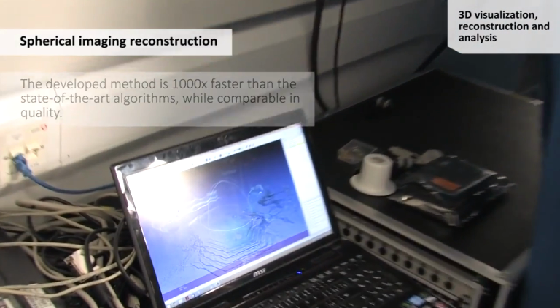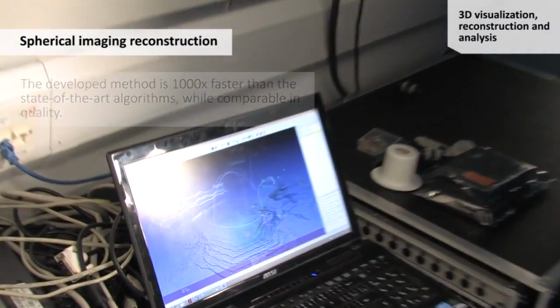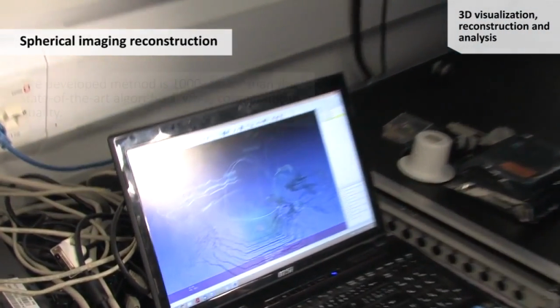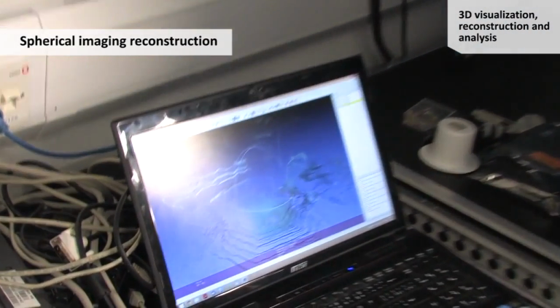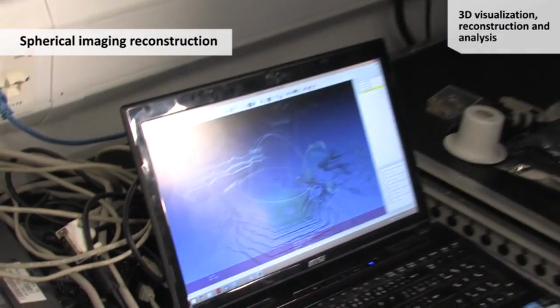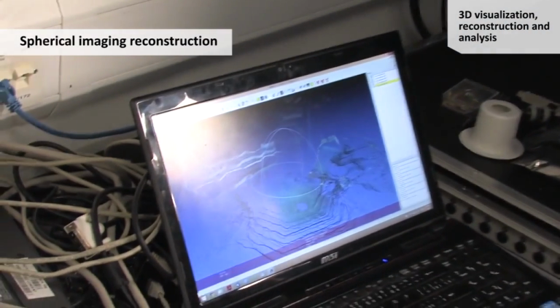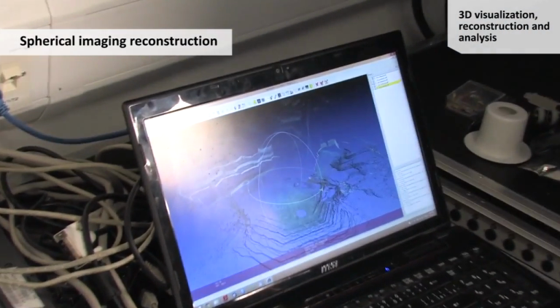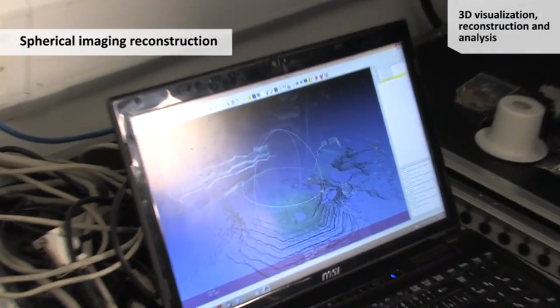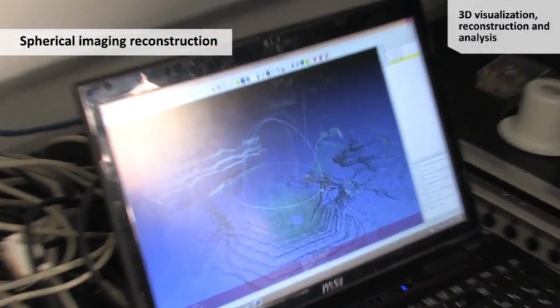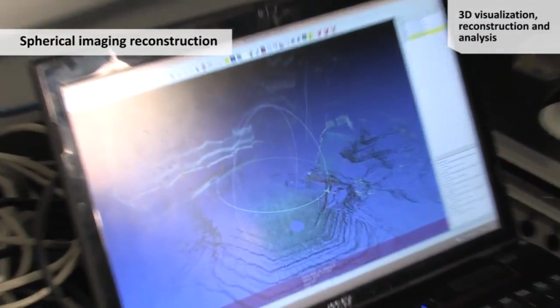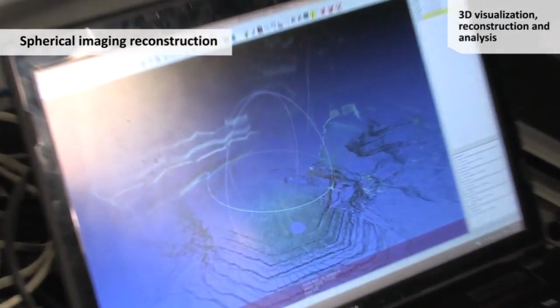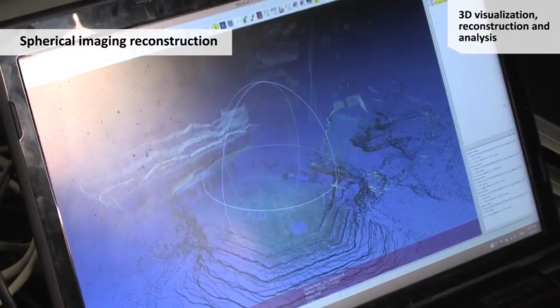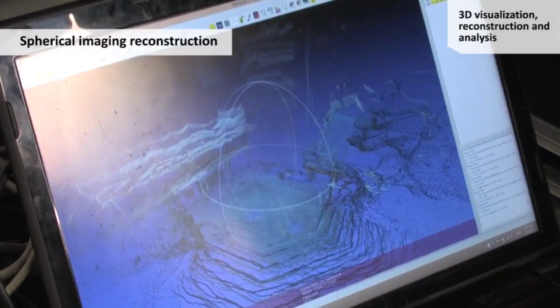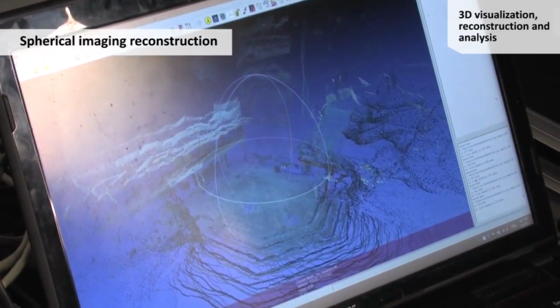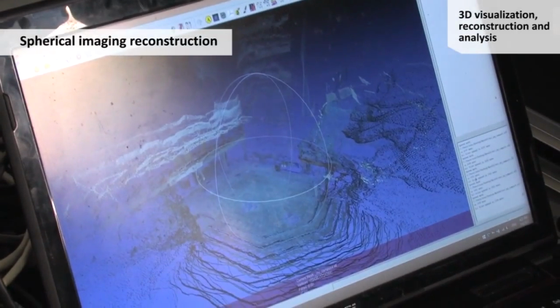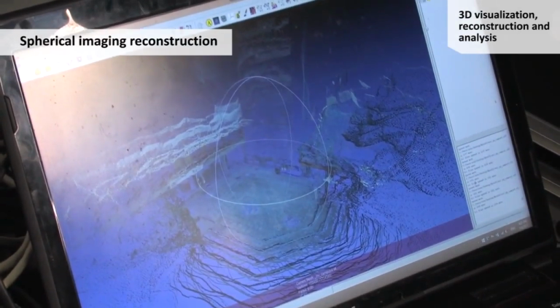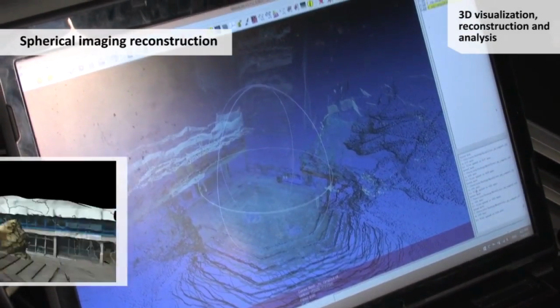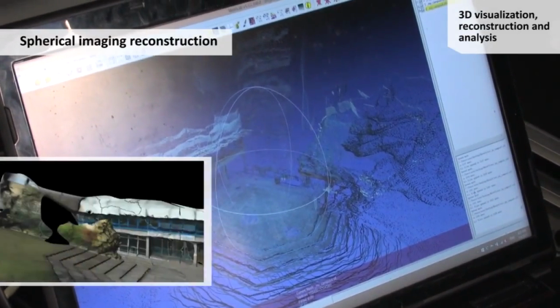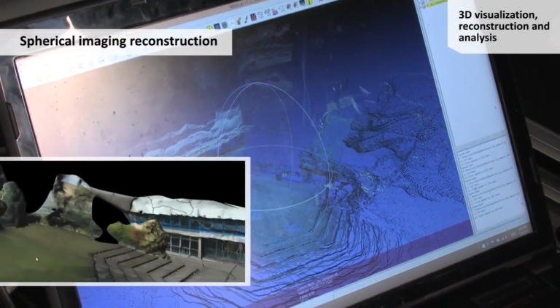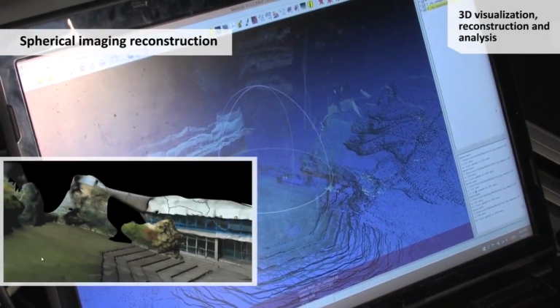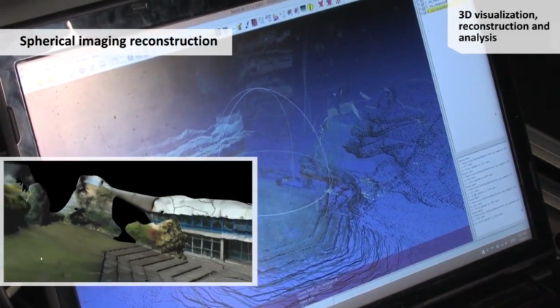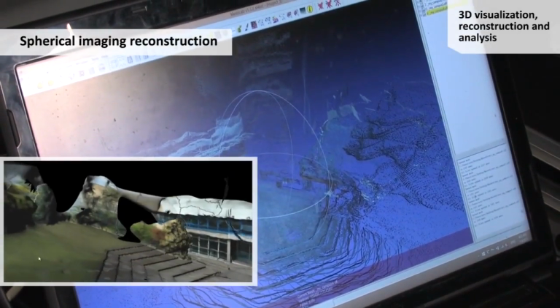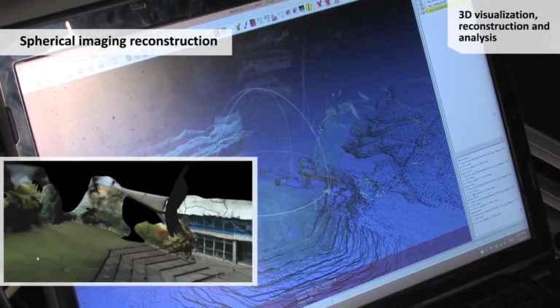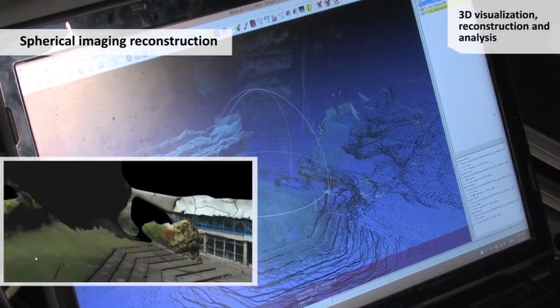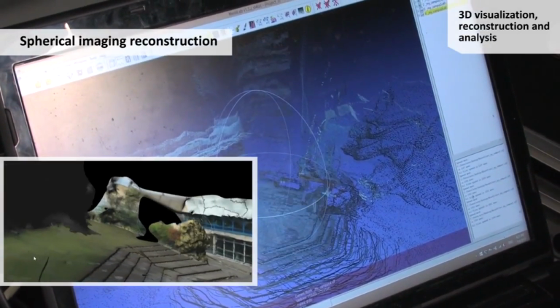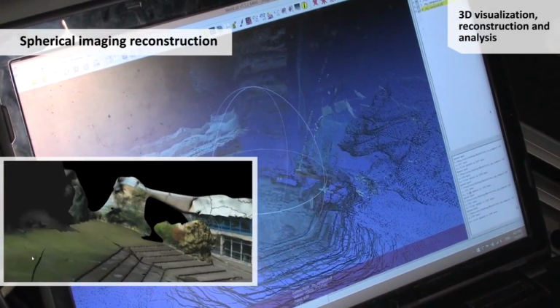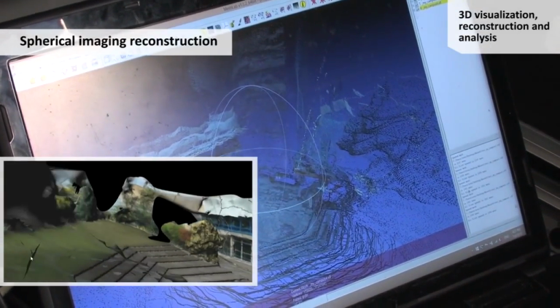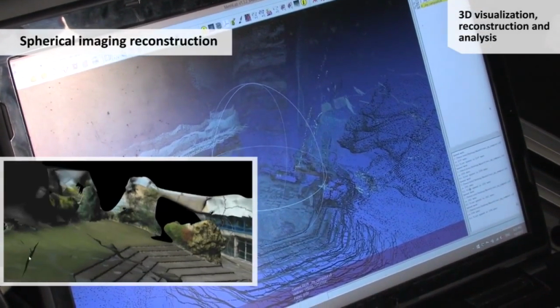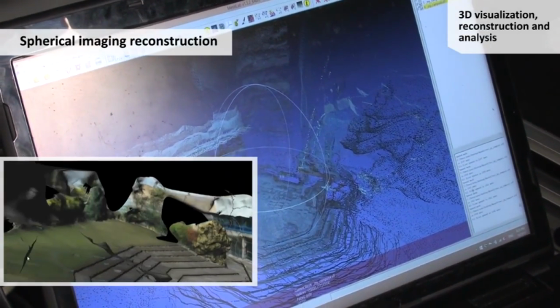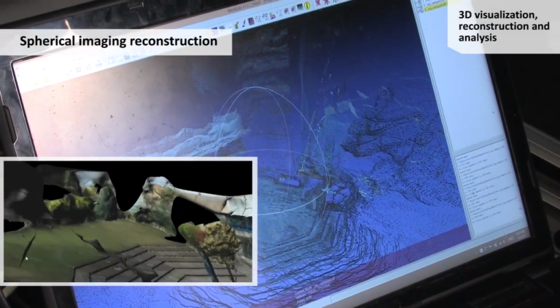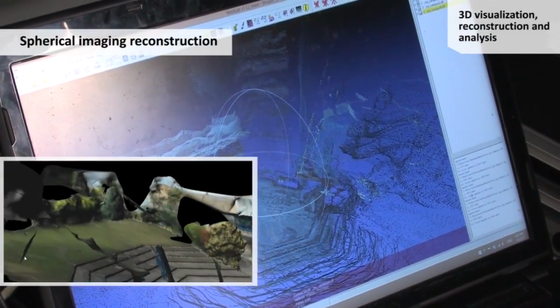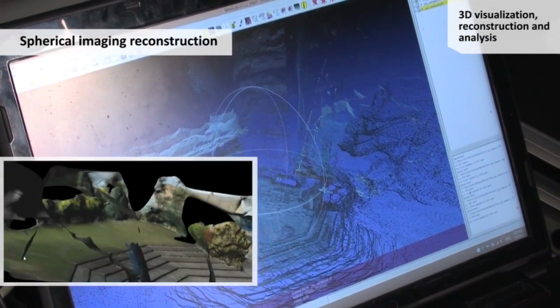As you can see, I can add another scan from different spherical cameras.